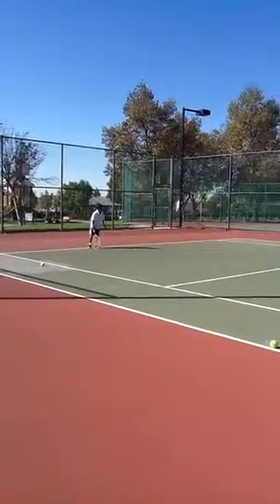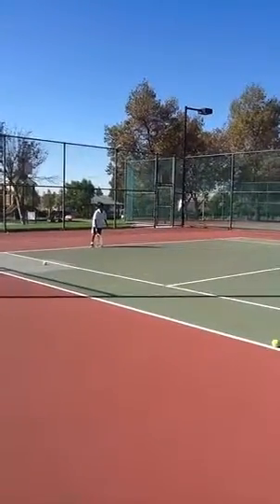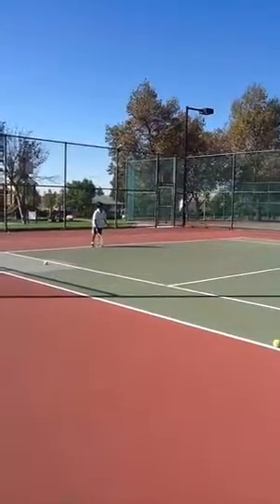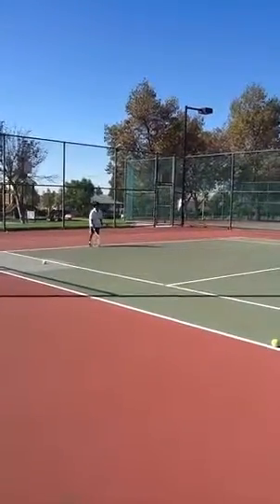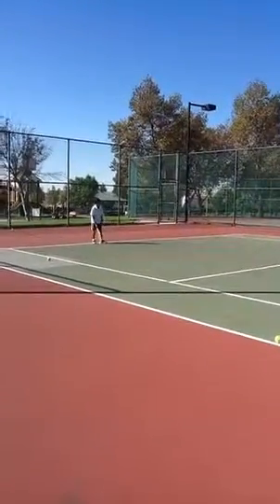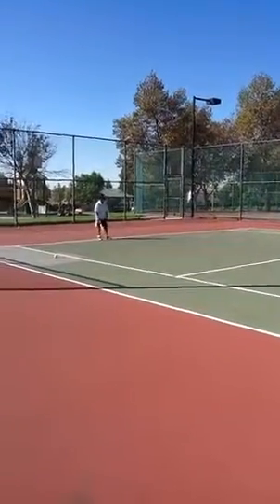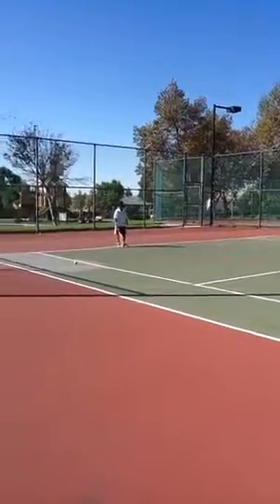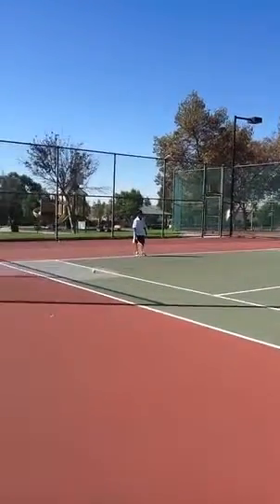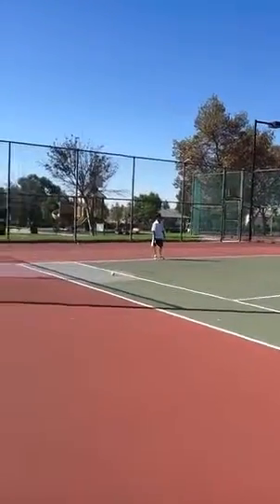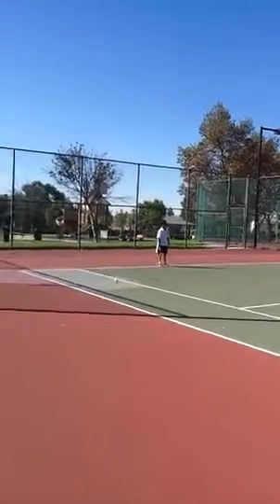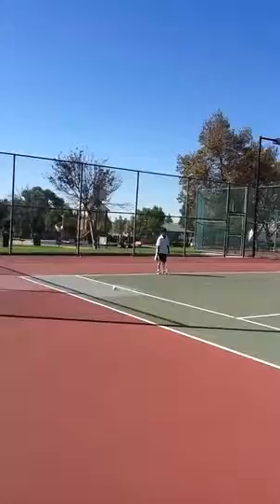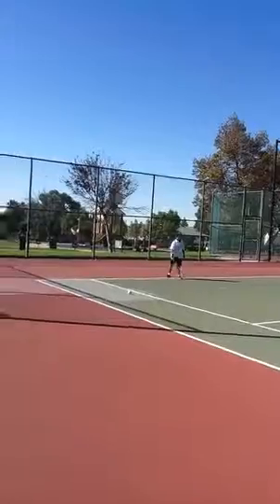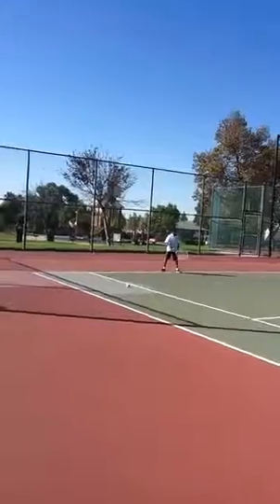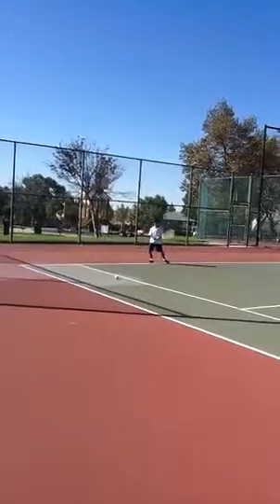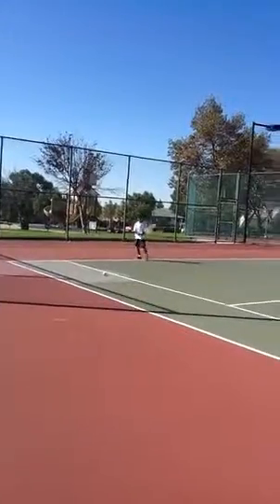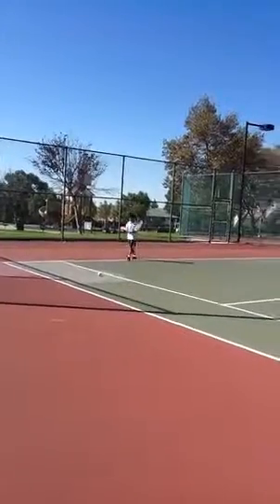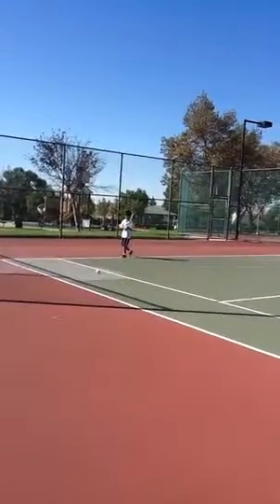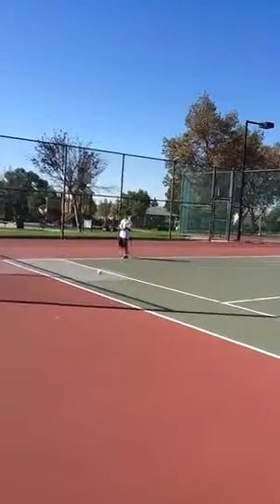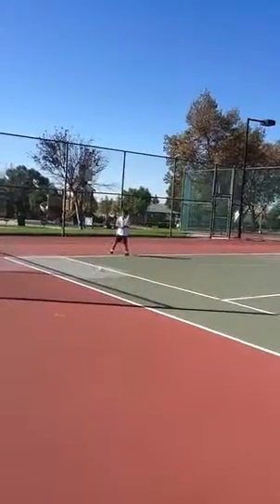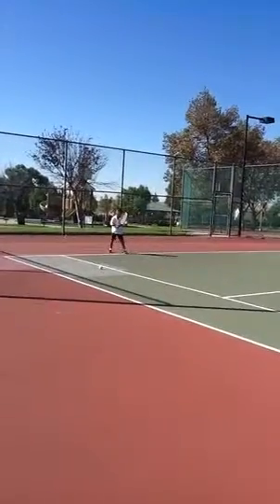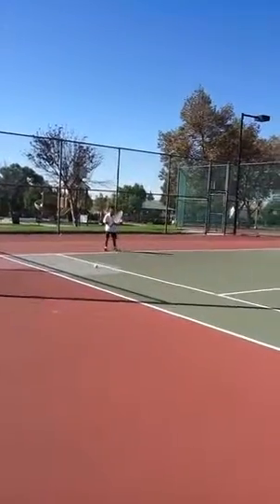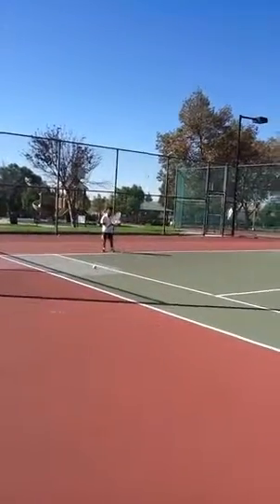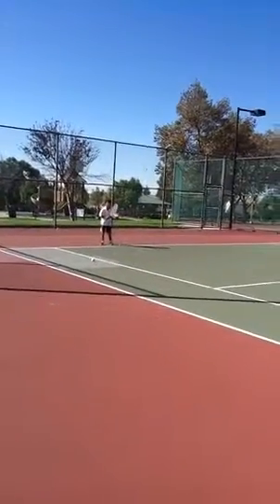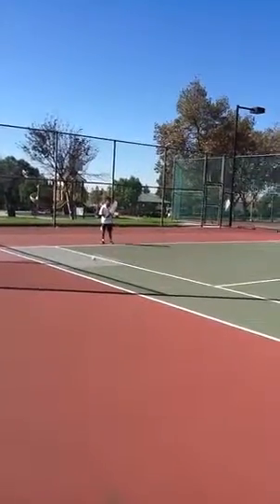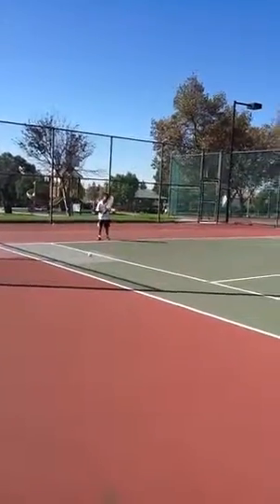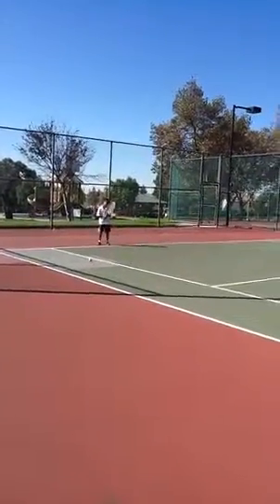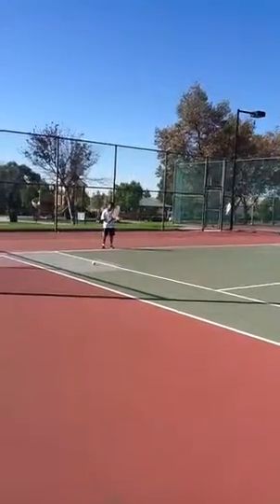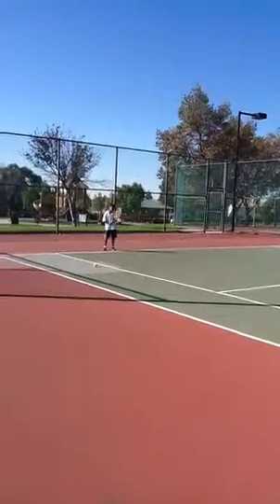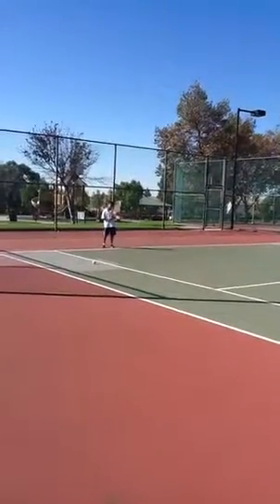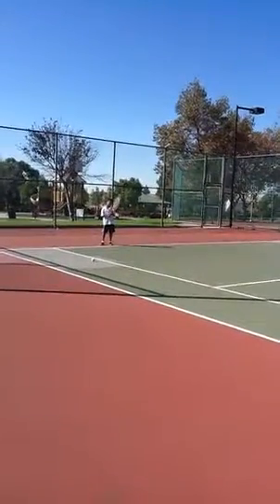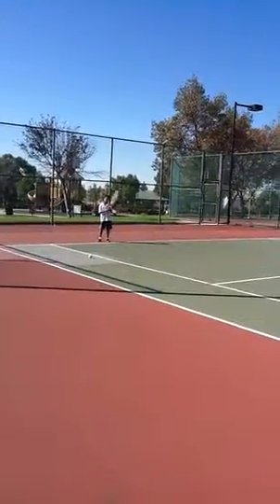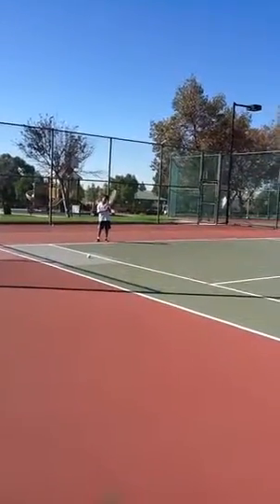Yeah, you got it in the ball. You're doing fine, just don't guide it. Don't think that if you hit the ball it's gonna go out. Okay? Just keep swinging.